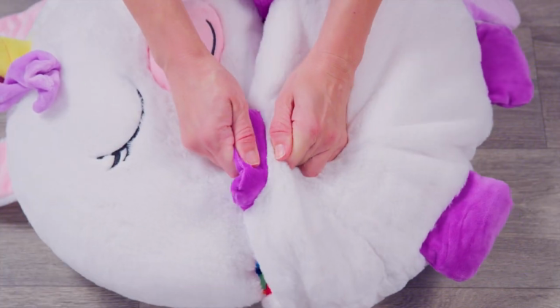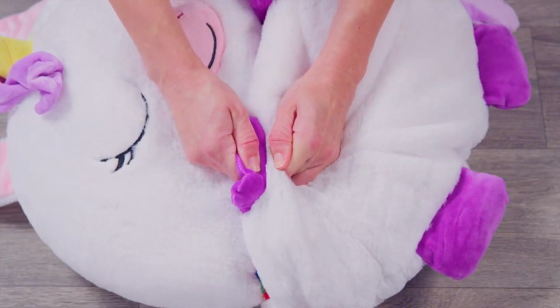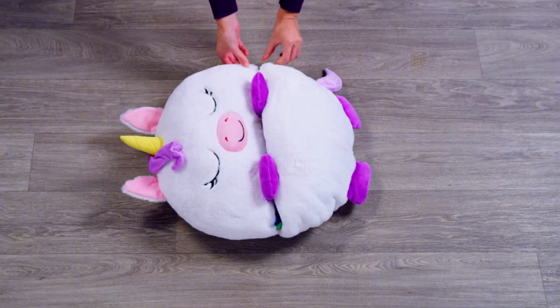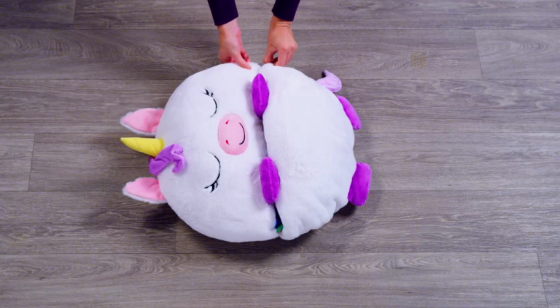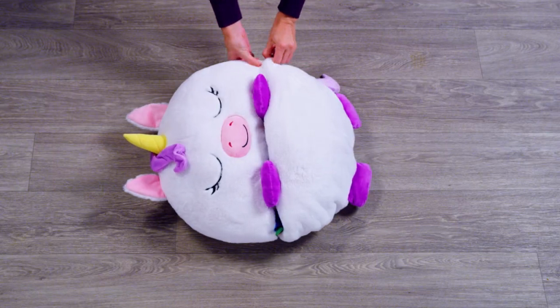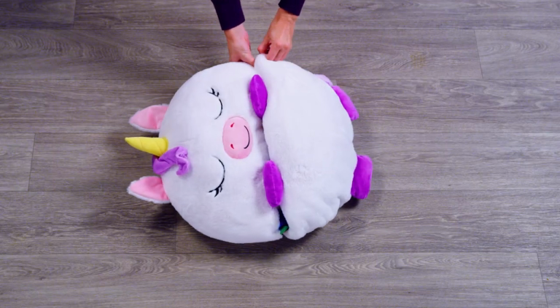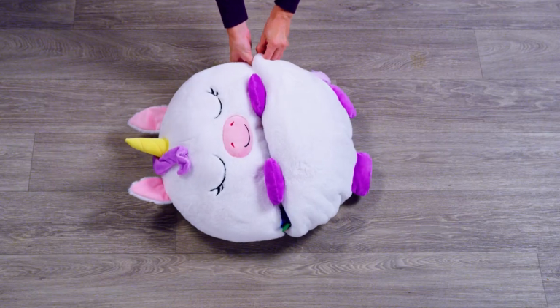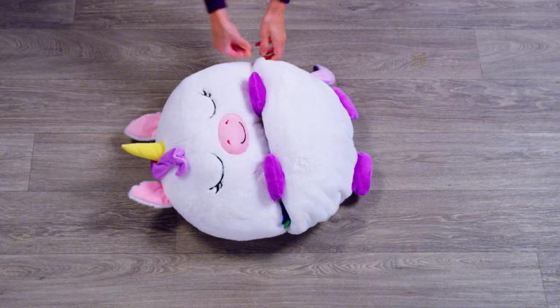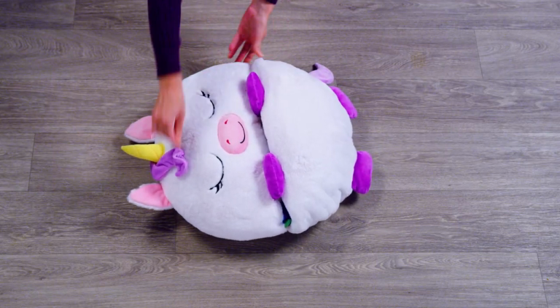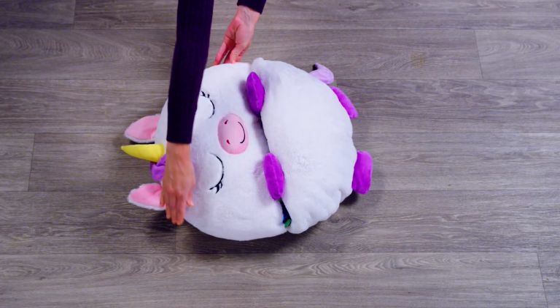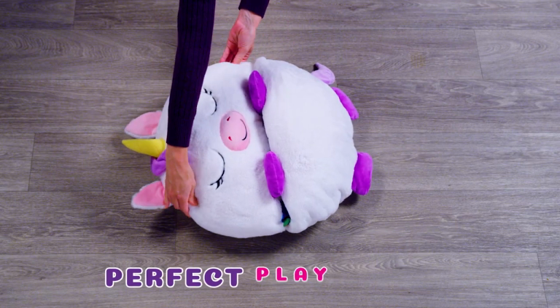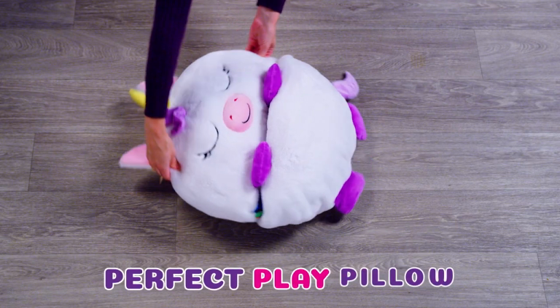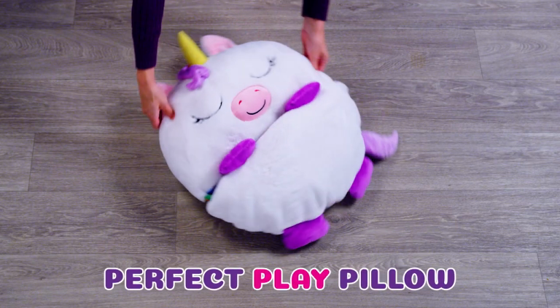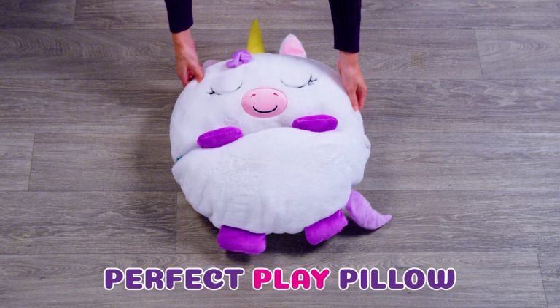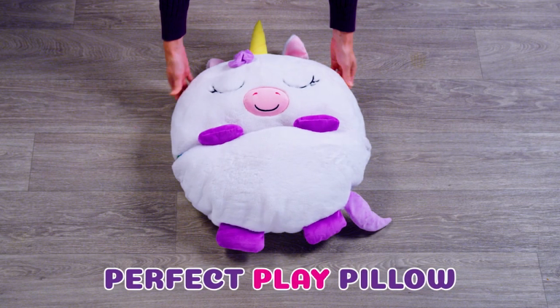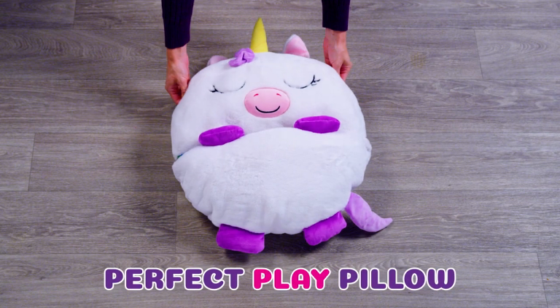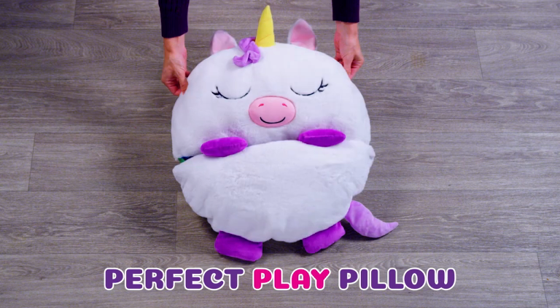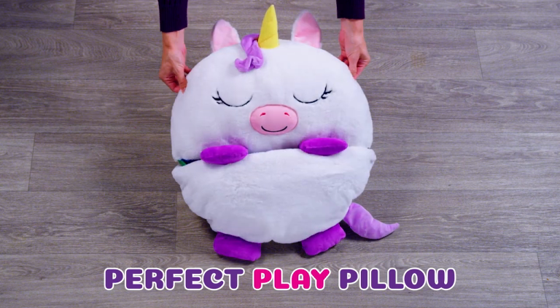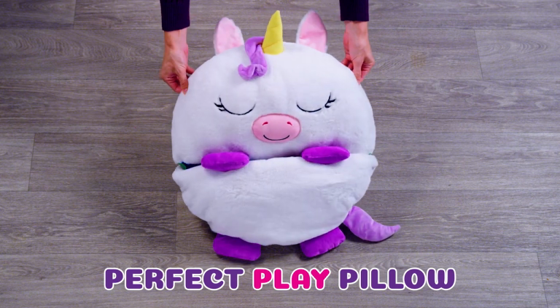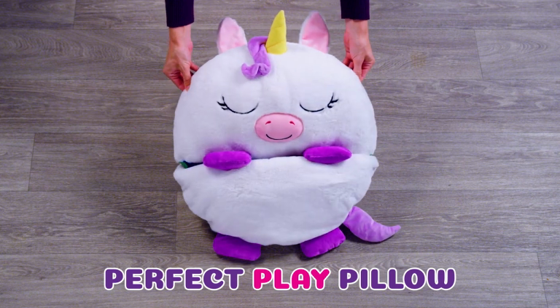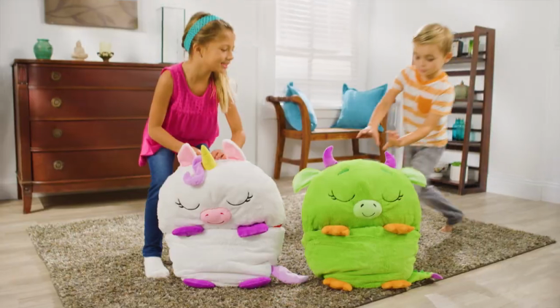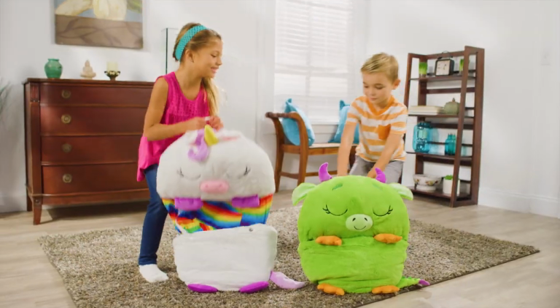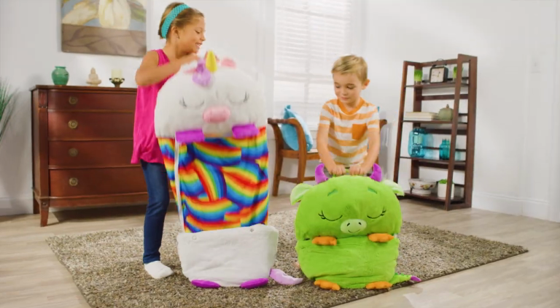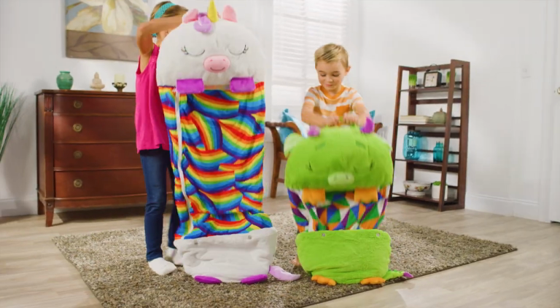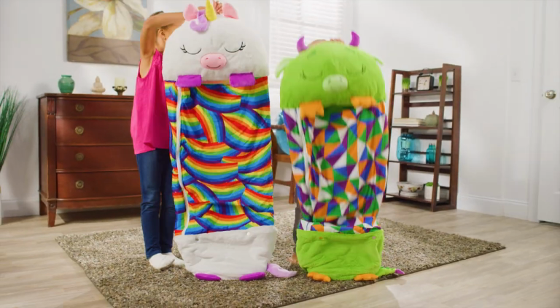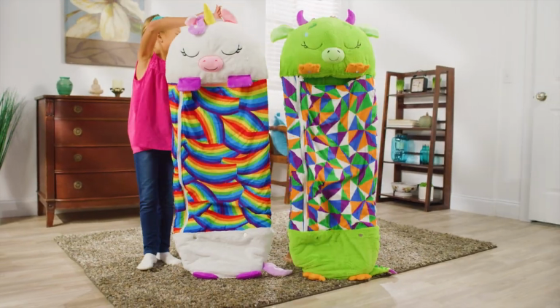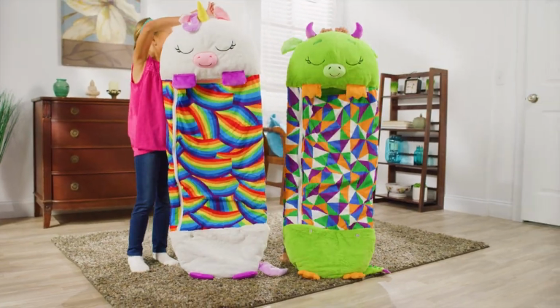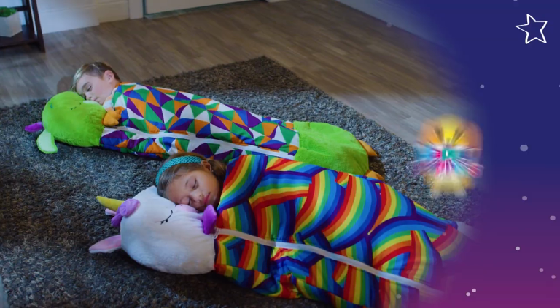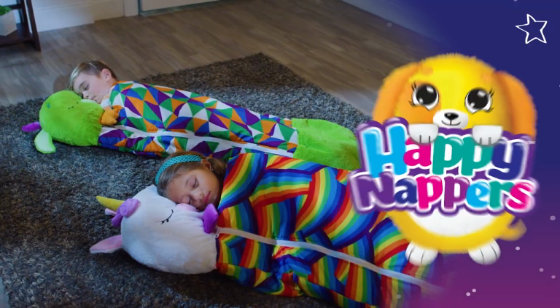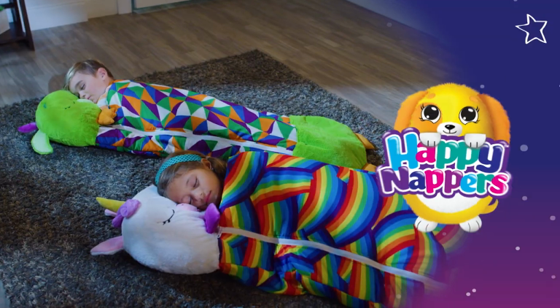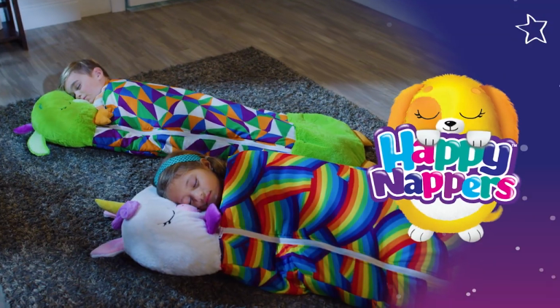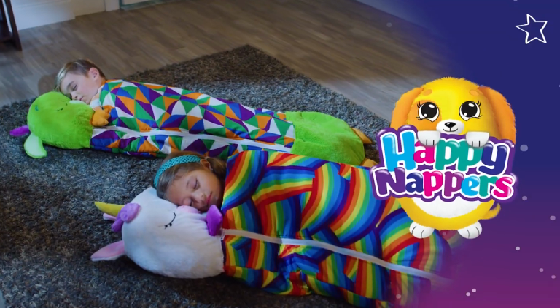Now your Happy Napper Sleep Sack is the perfect play pillow. You can be a Happy Napper too!